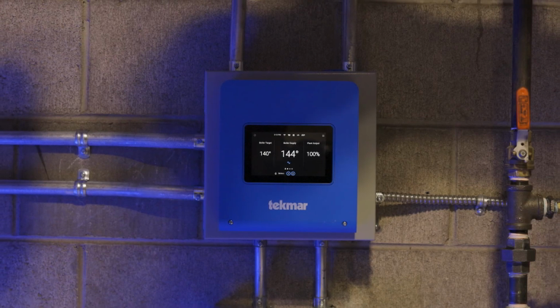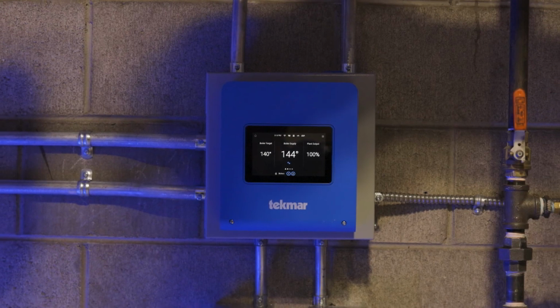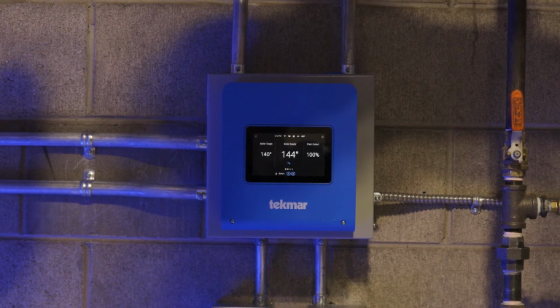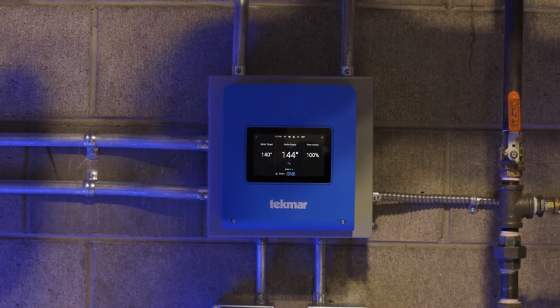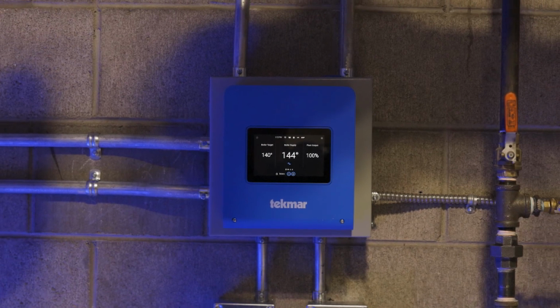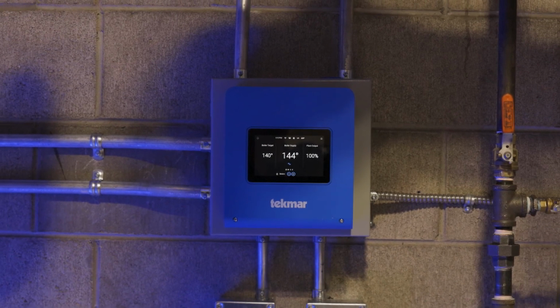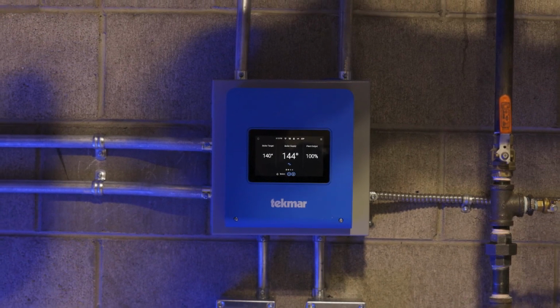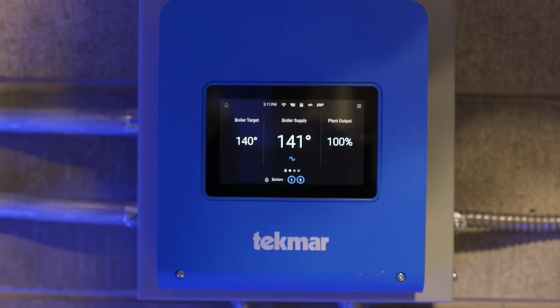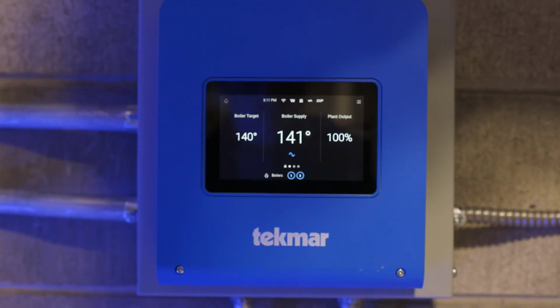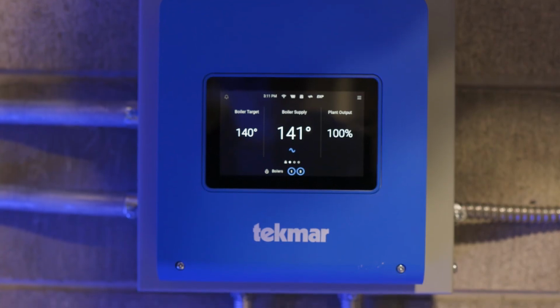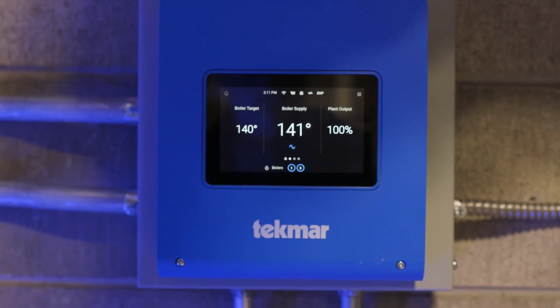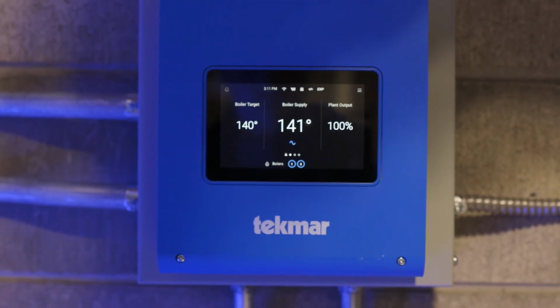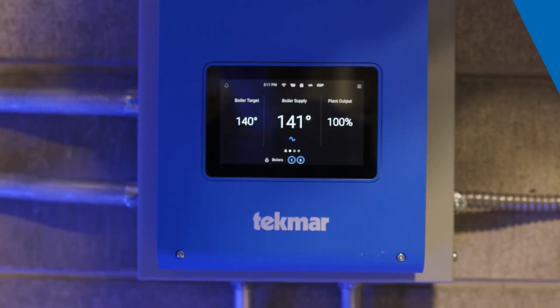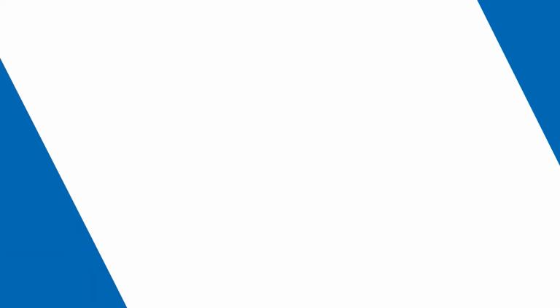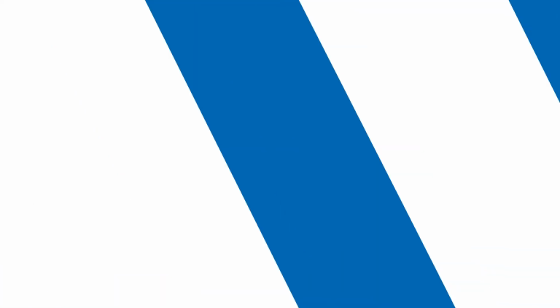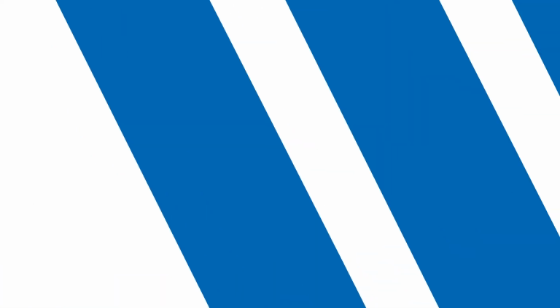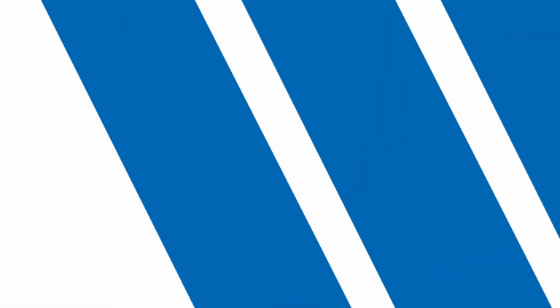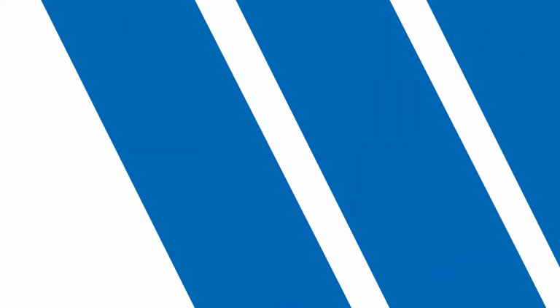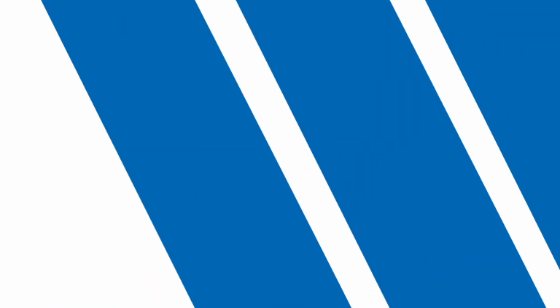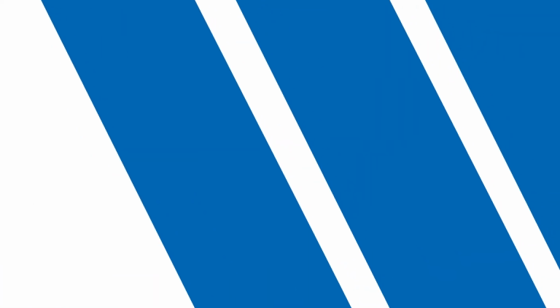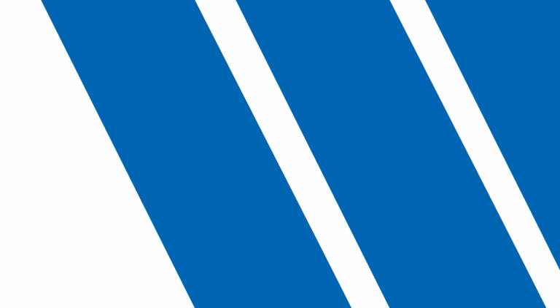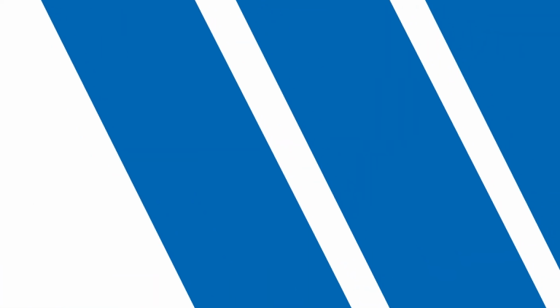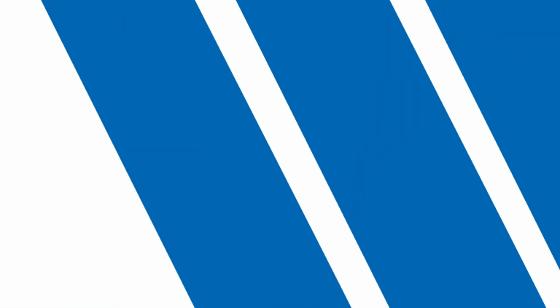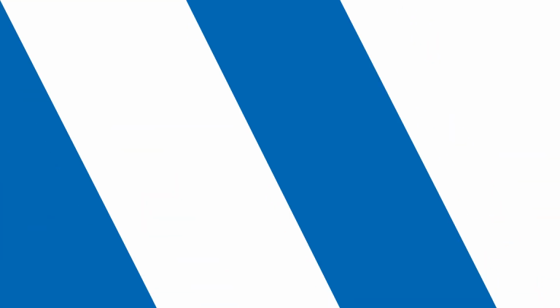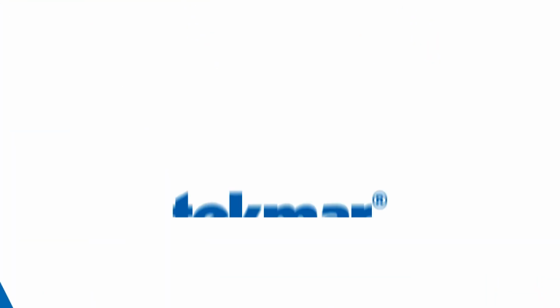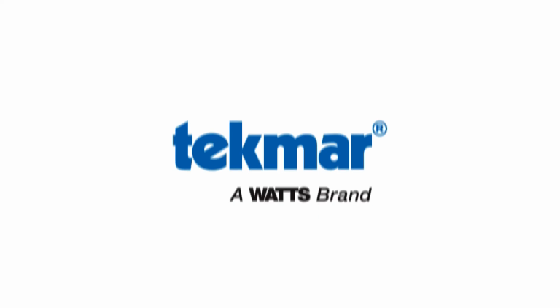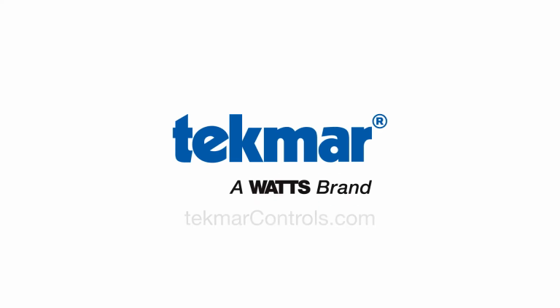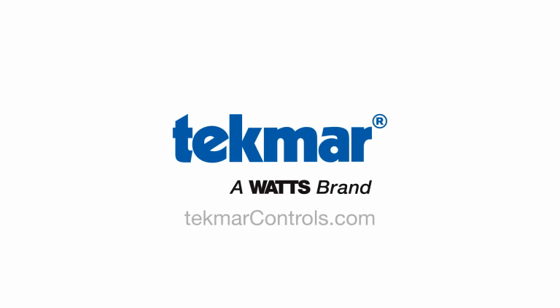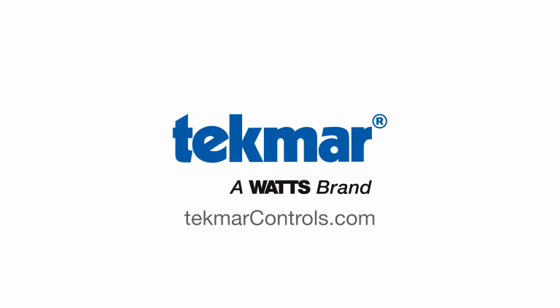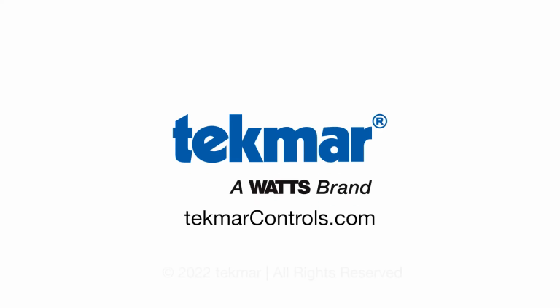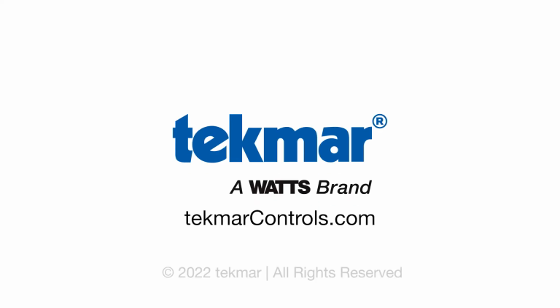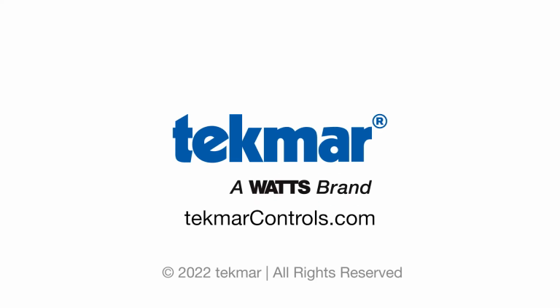To discover more about the Smart Boiler Control 294, head to TecmarControls.com.